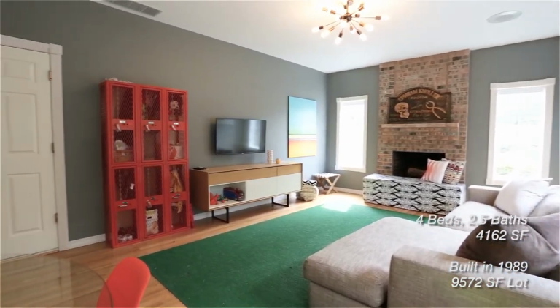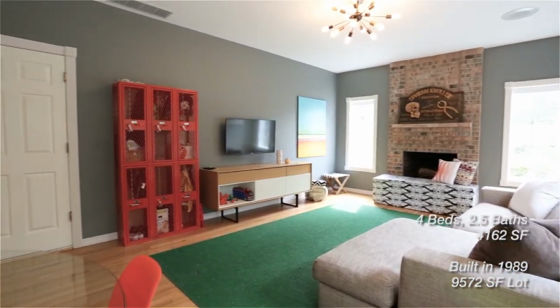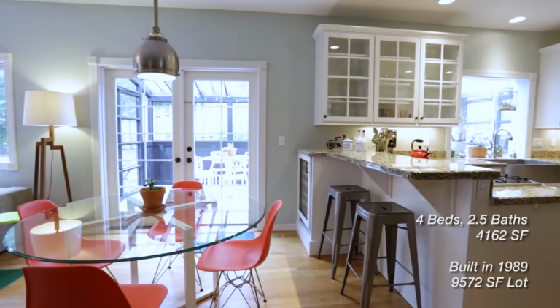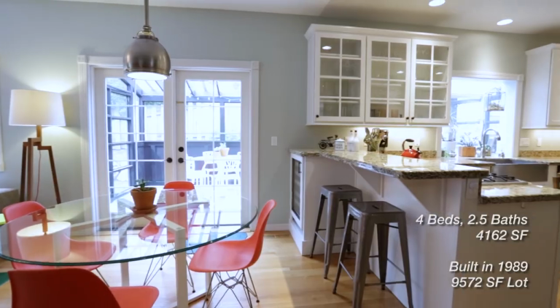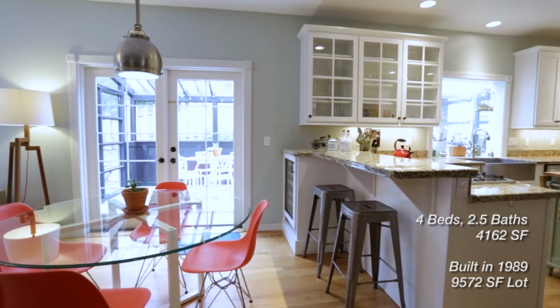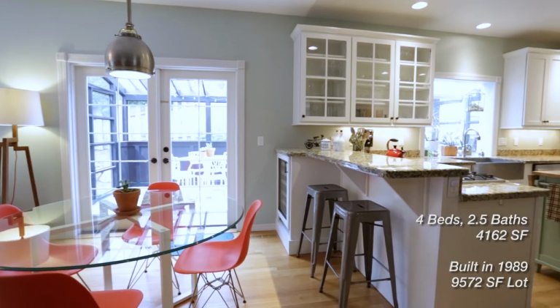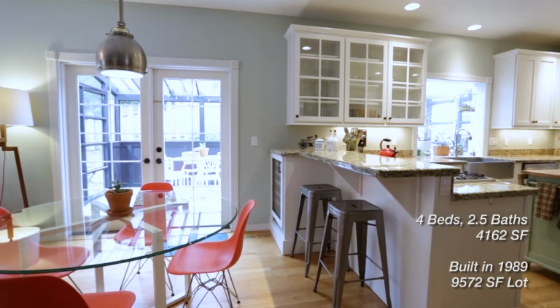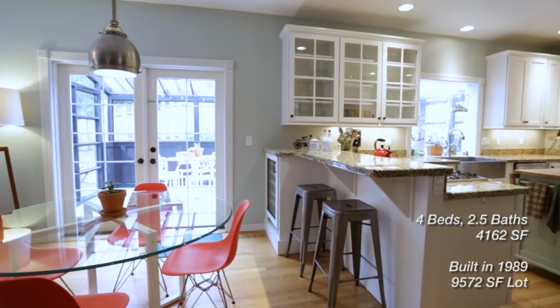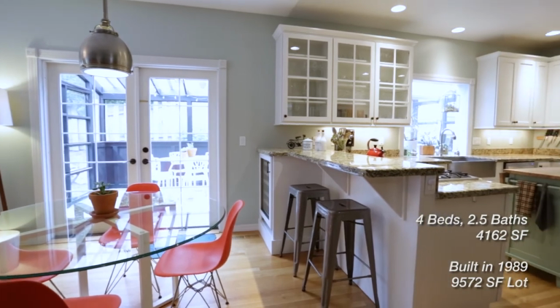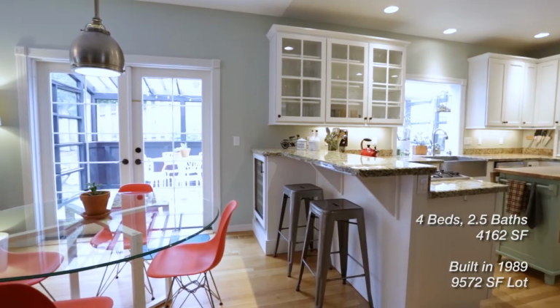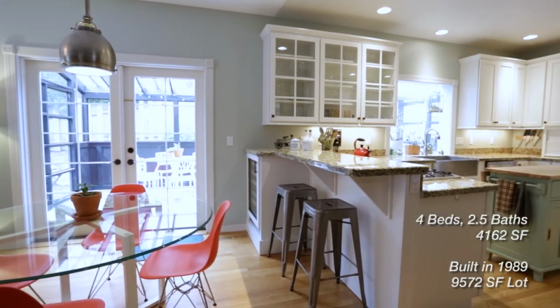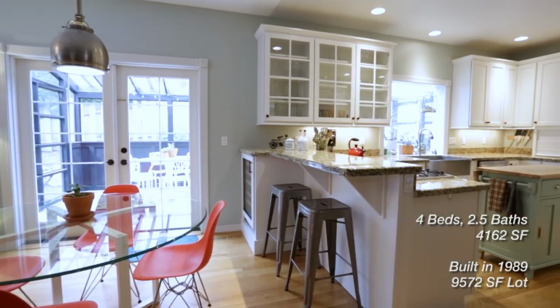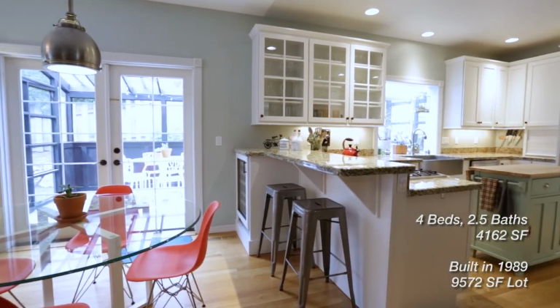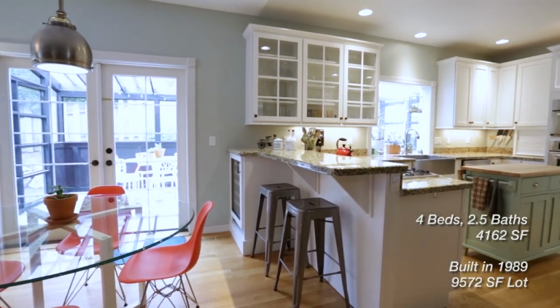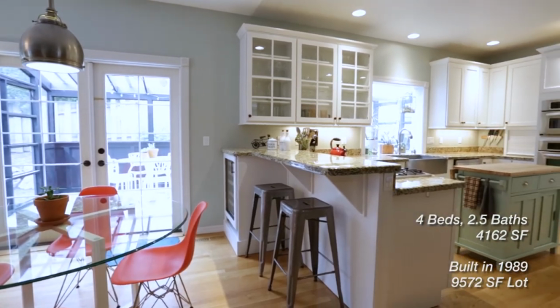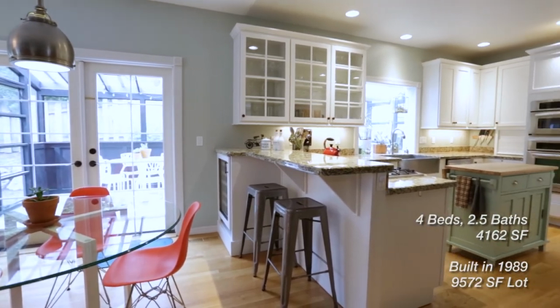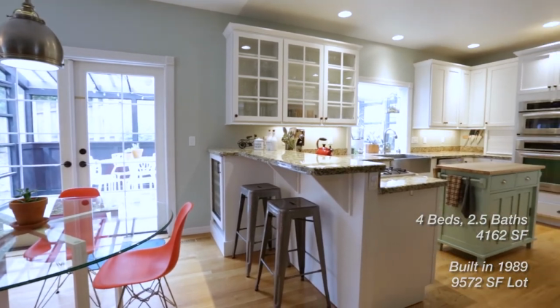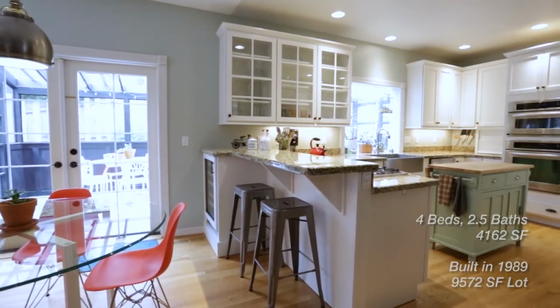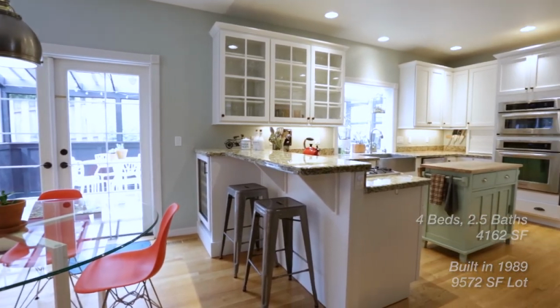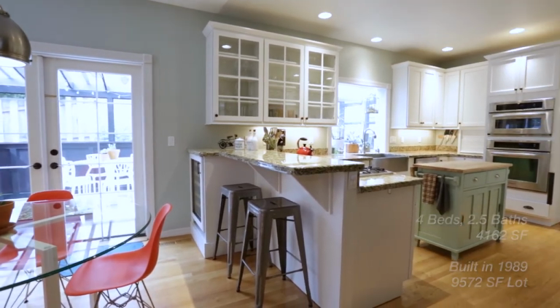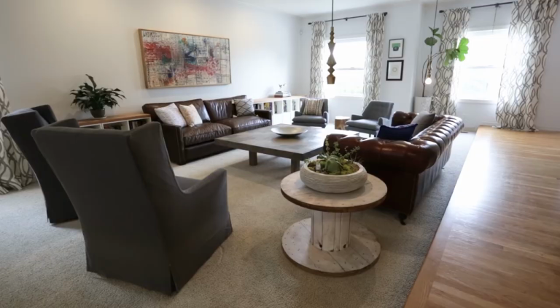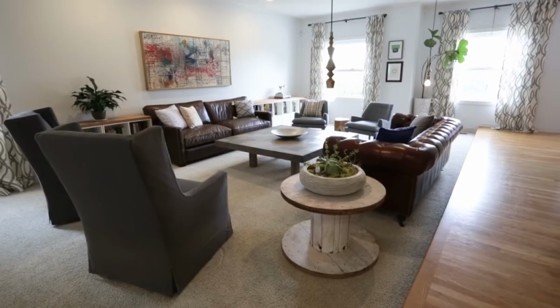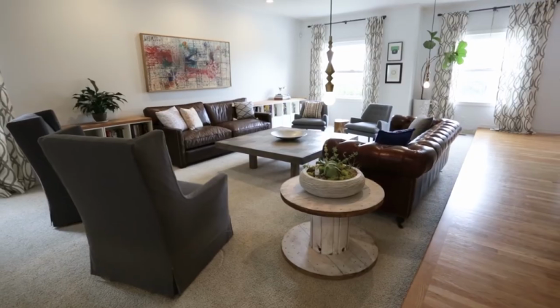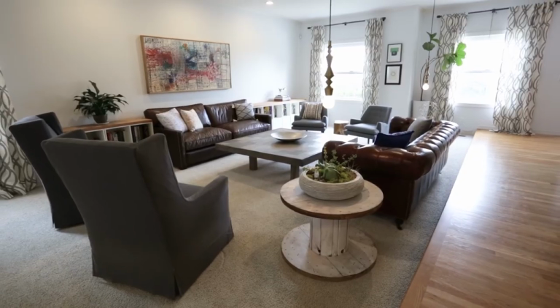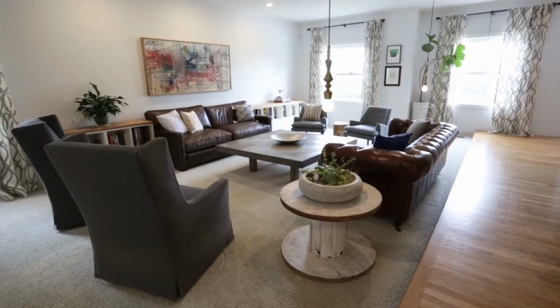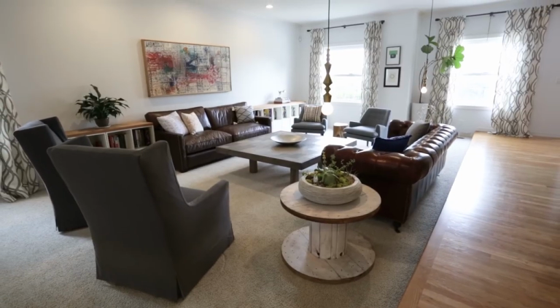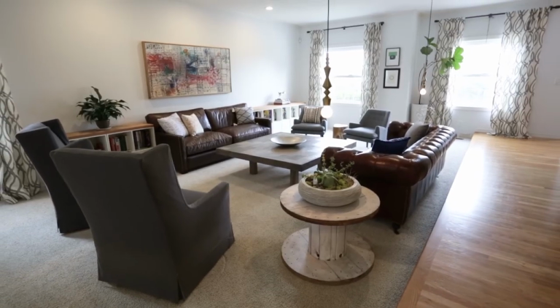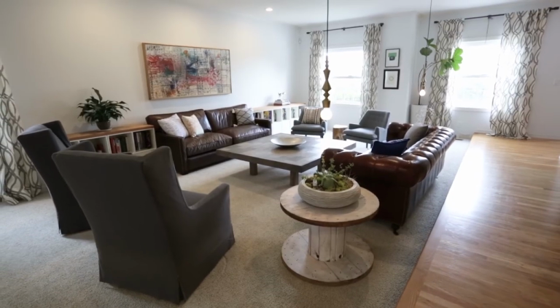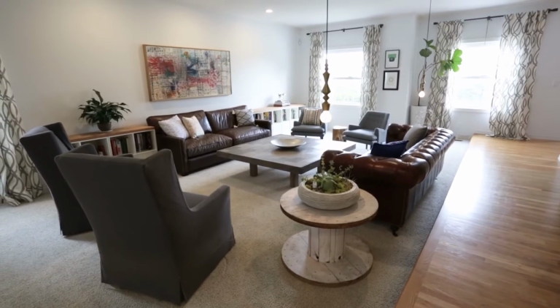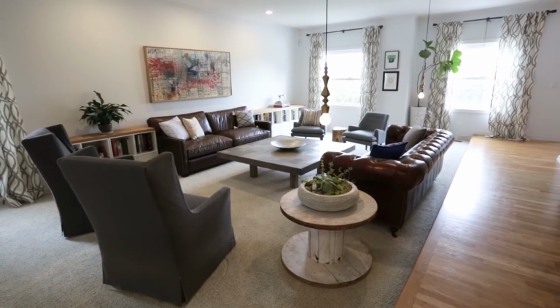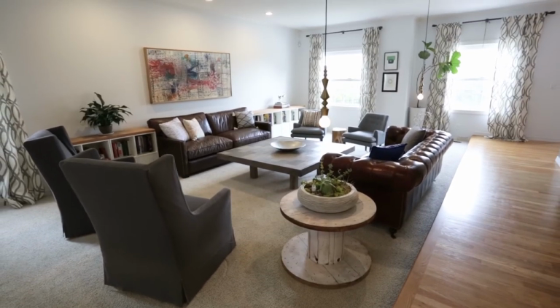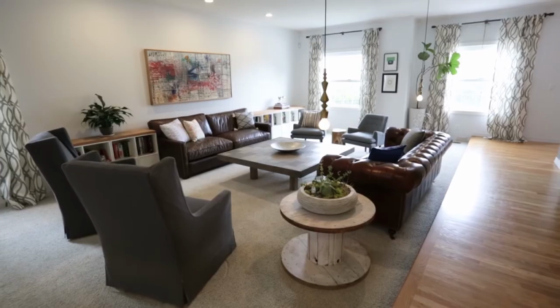Leaving no stone unturned, updates include a new wet bar, increased functional space, new paint, new fixtures, and much more.